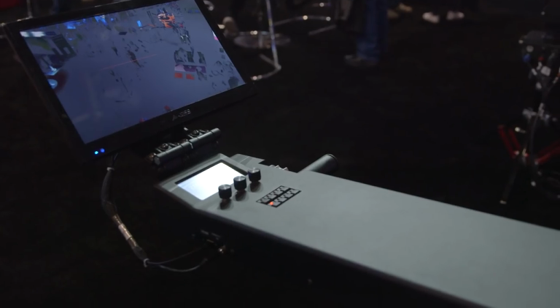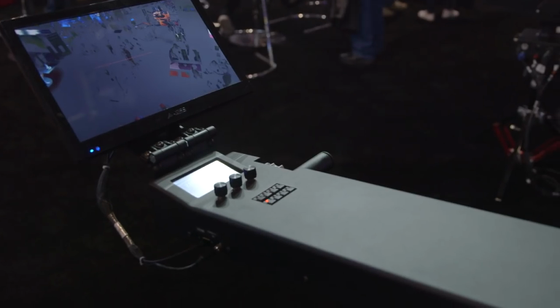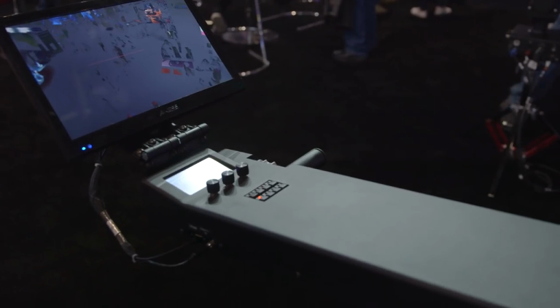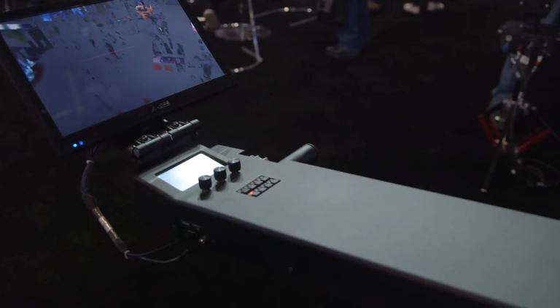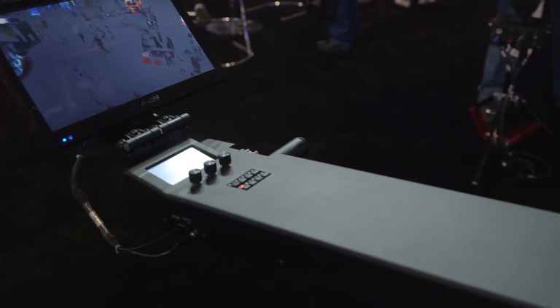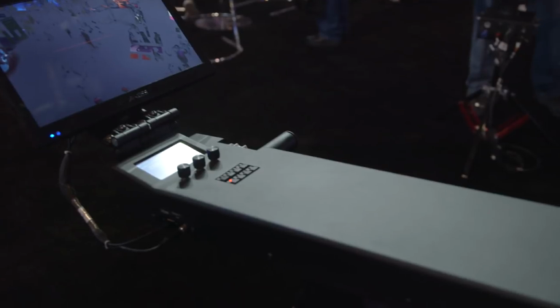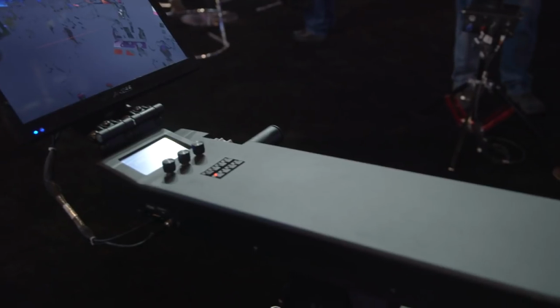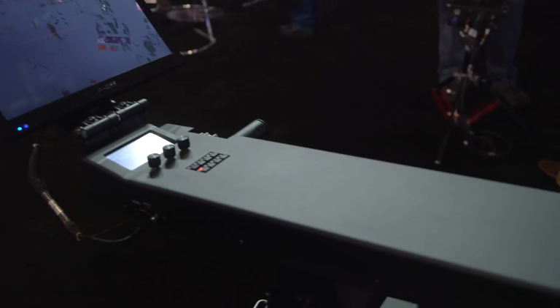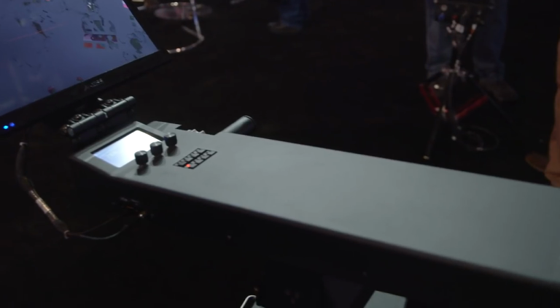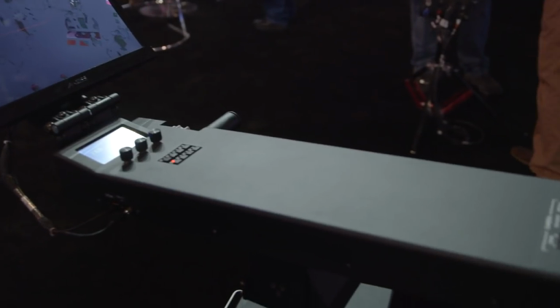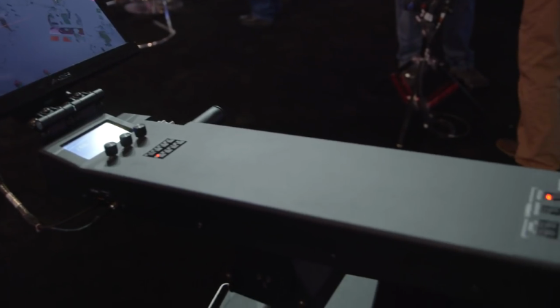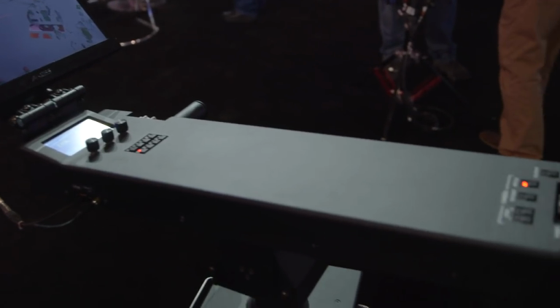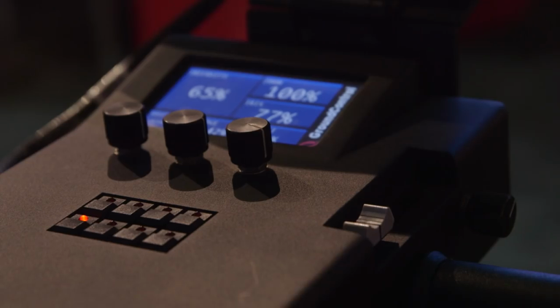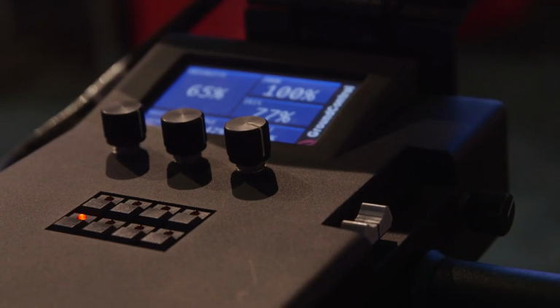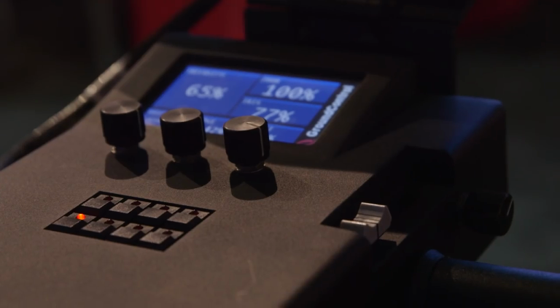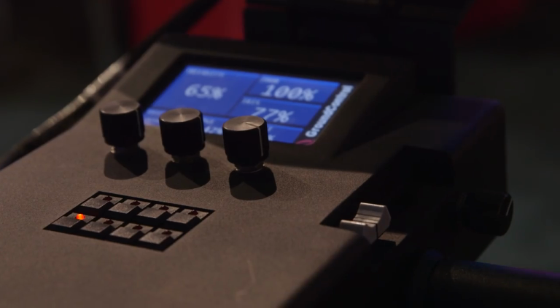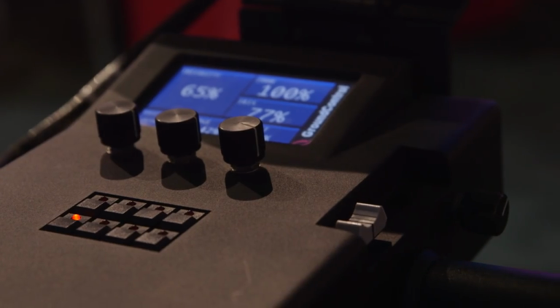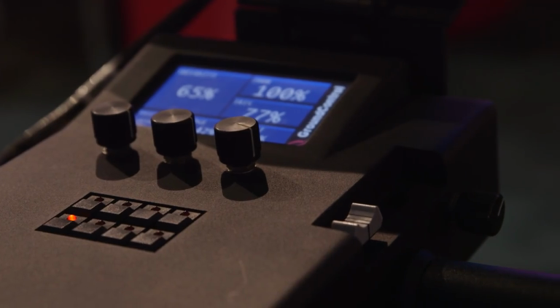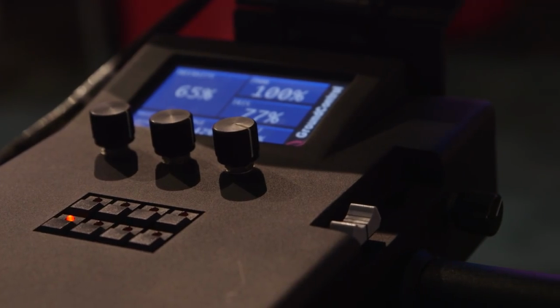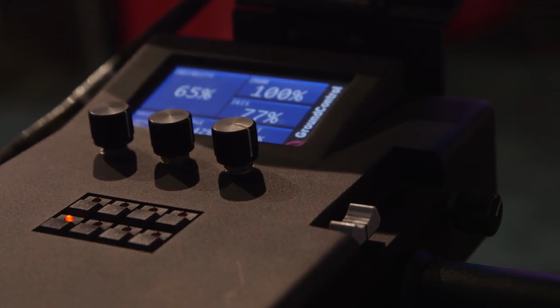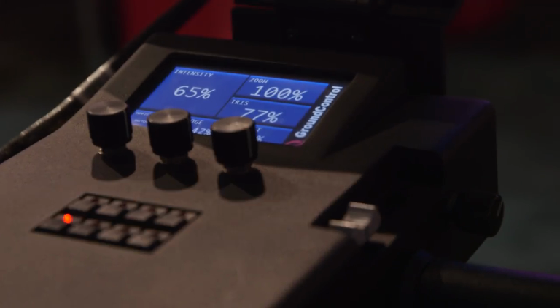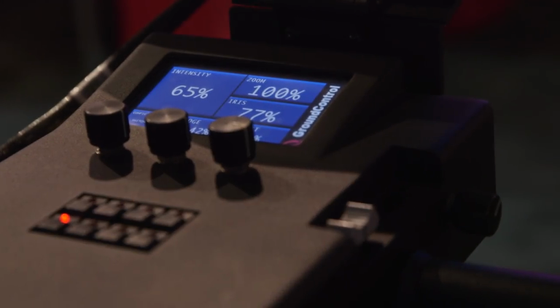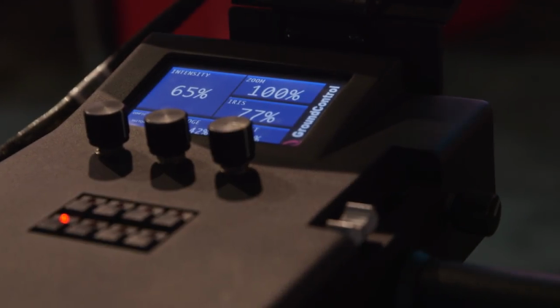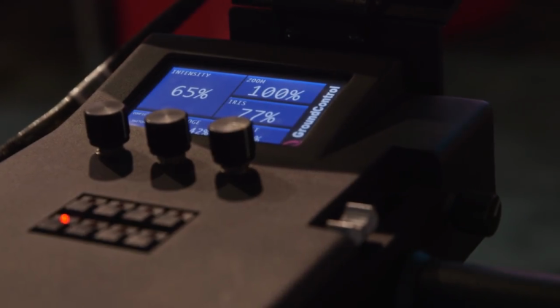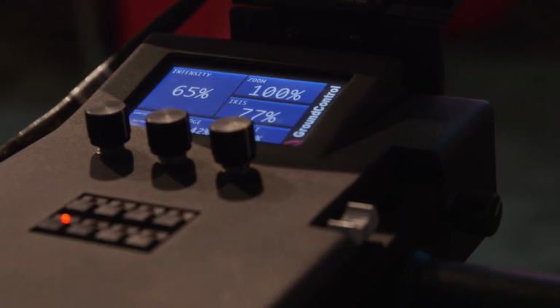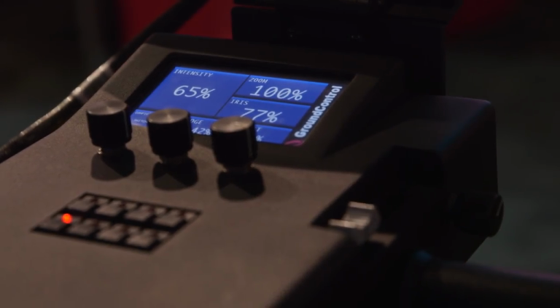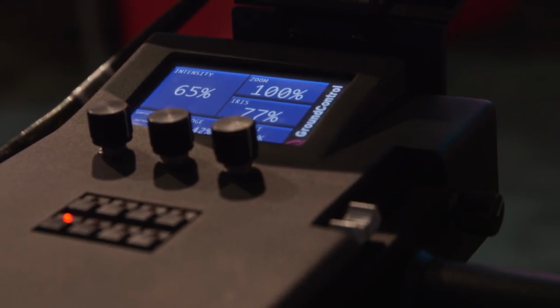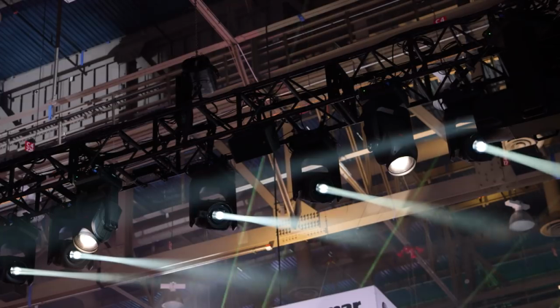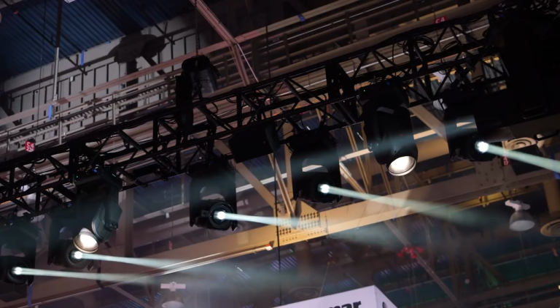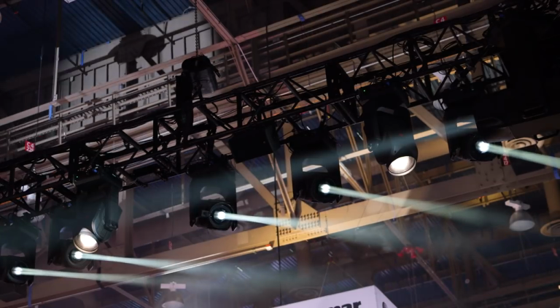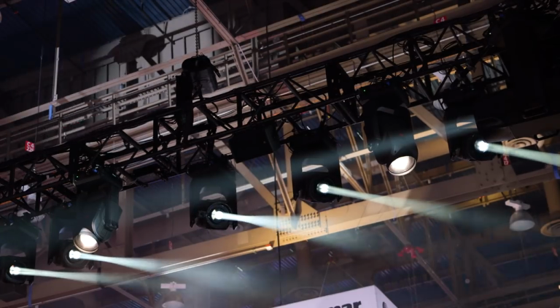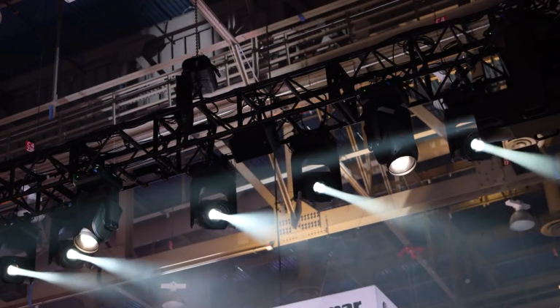The first component is the controller itself. It acts like a follow spot — wherever I move it, the fixtures up in the air follow me.